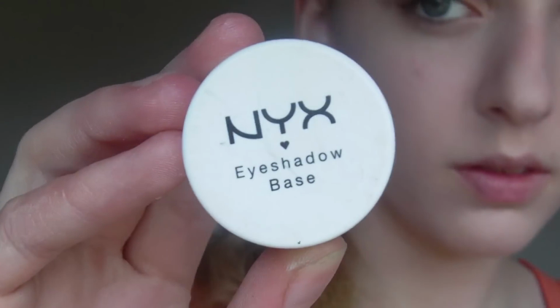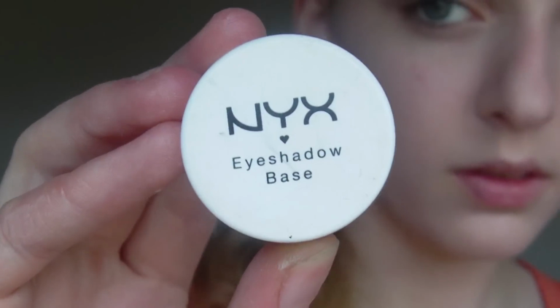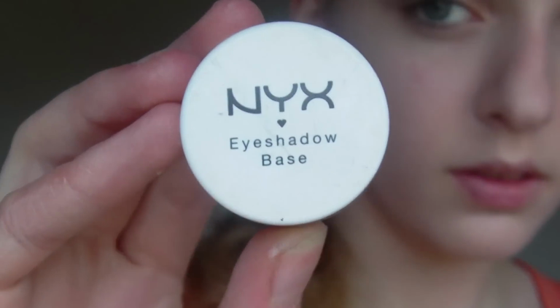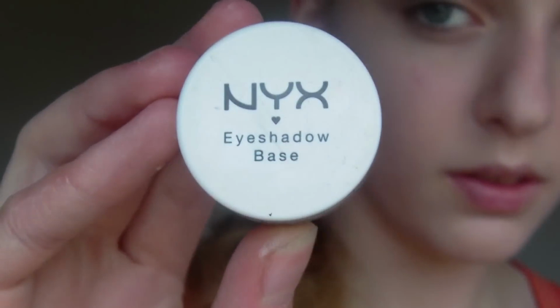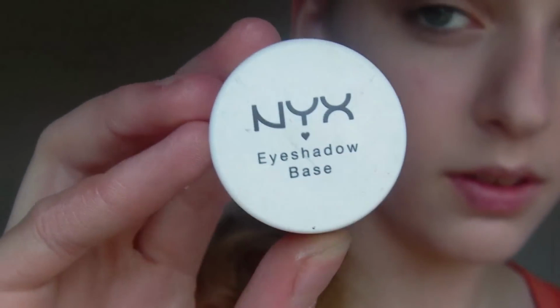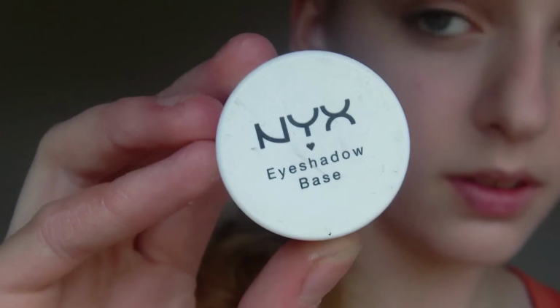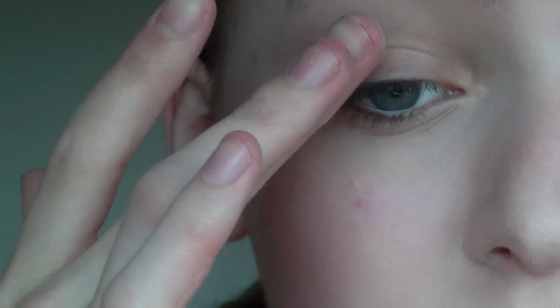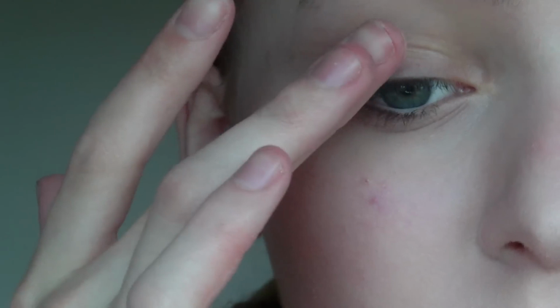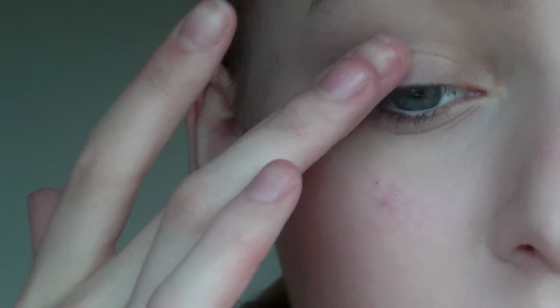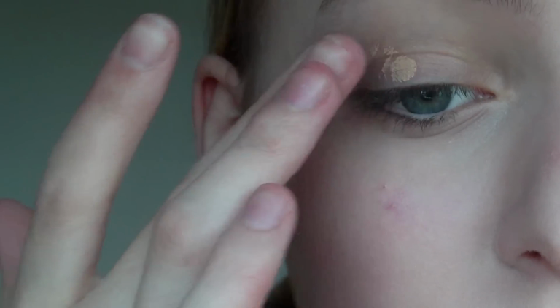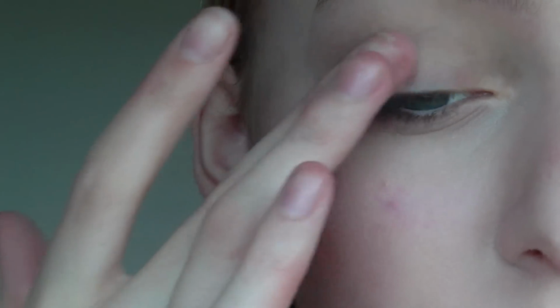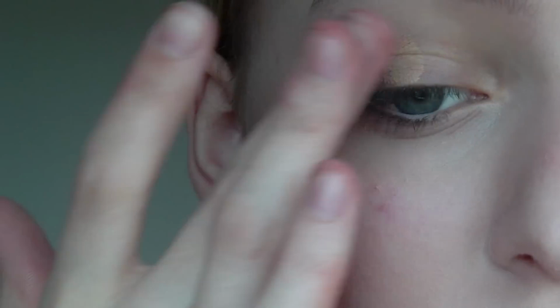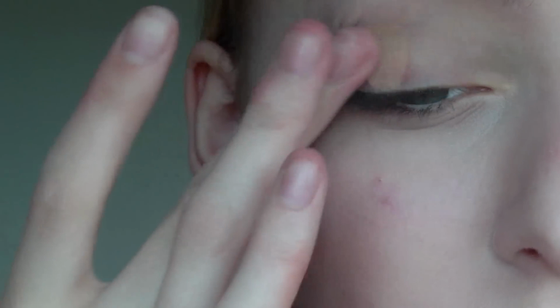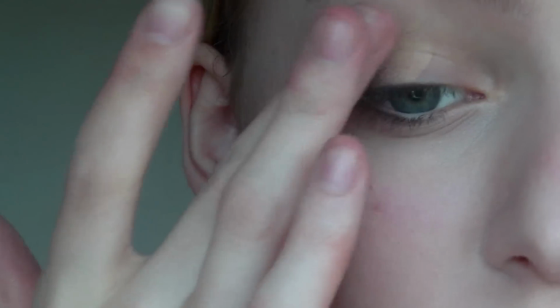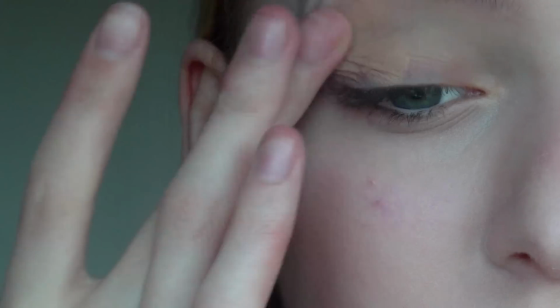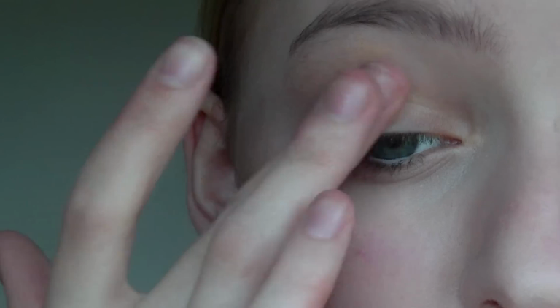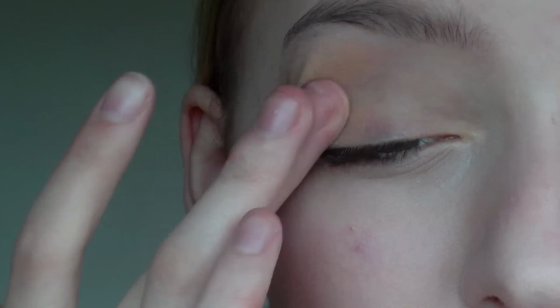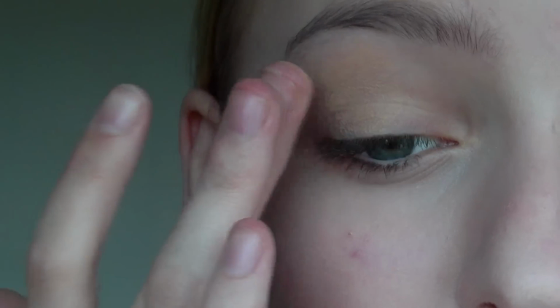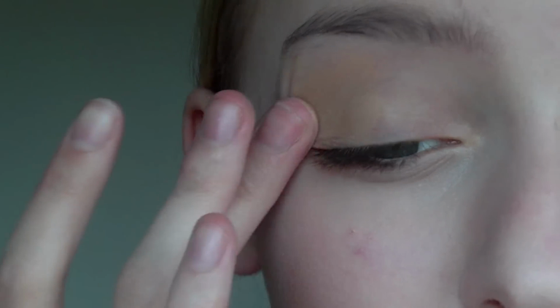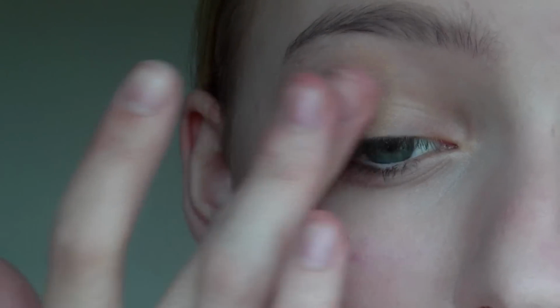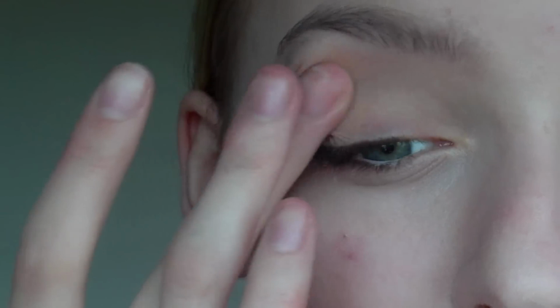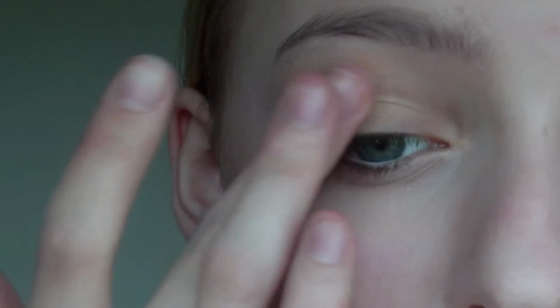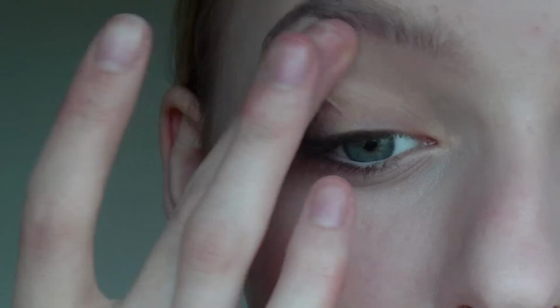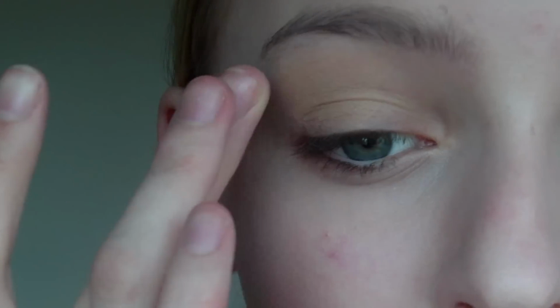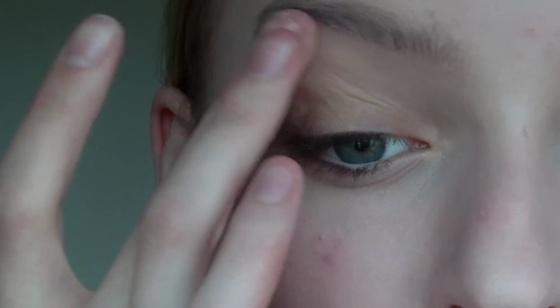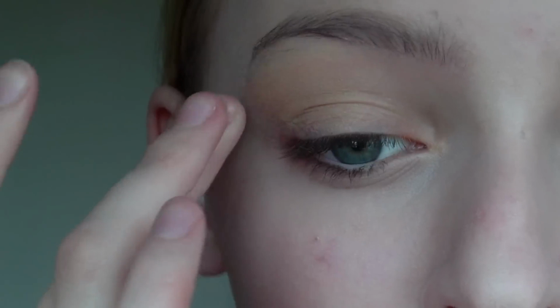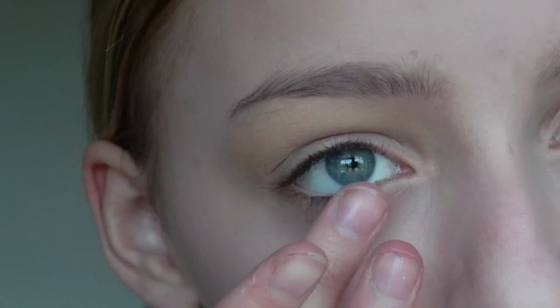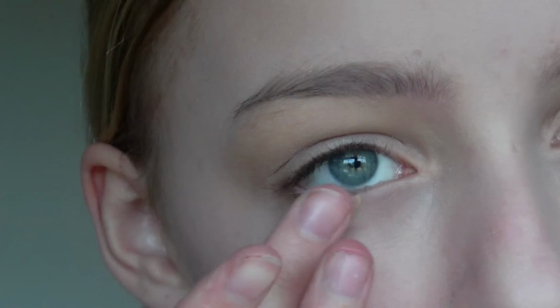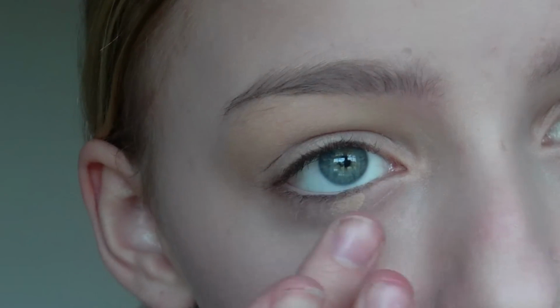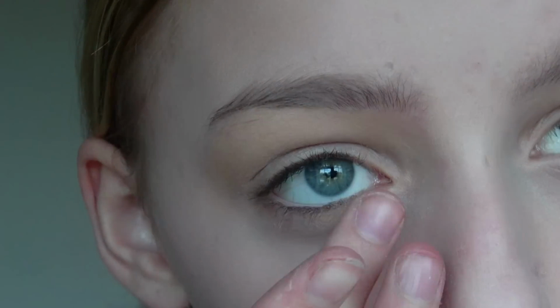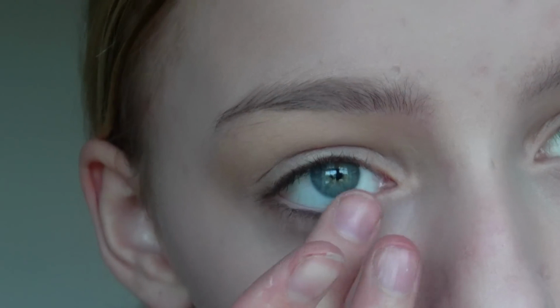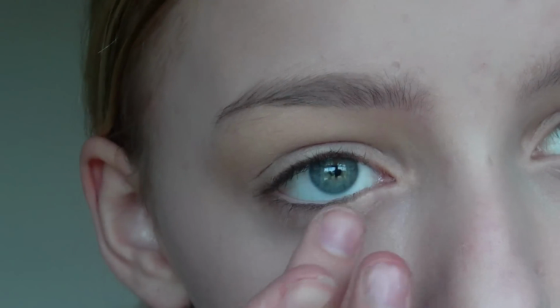Next I'm going to prime my eyes using my NYX eyeshadow base and this is just going to help the eyeshadows to stick and it will also make them a lot more vibrant.